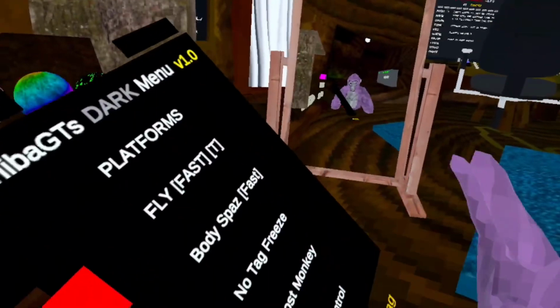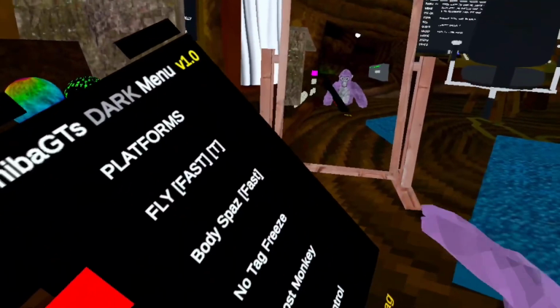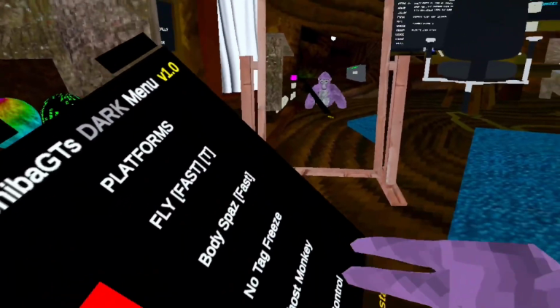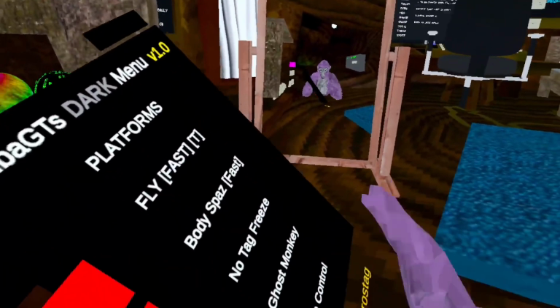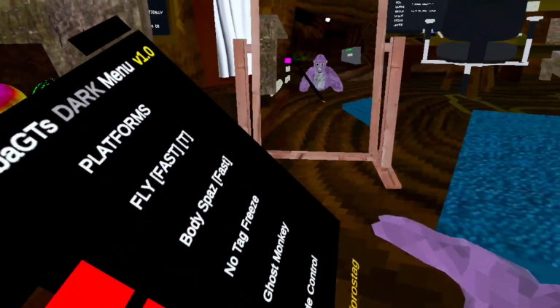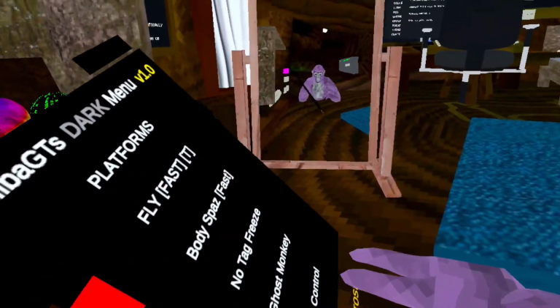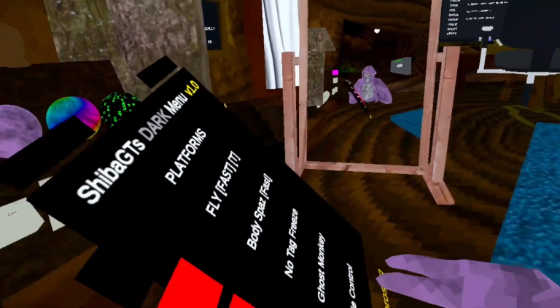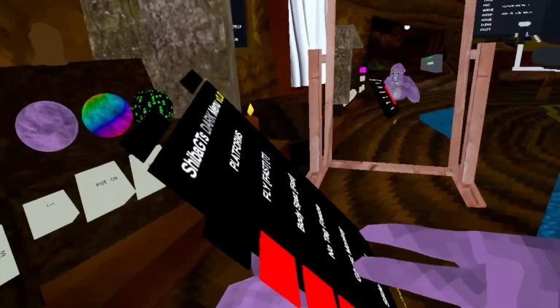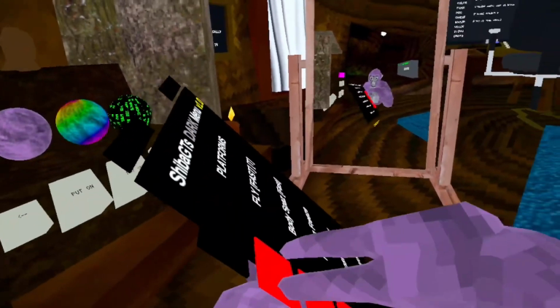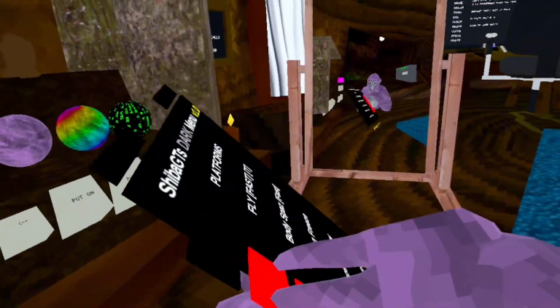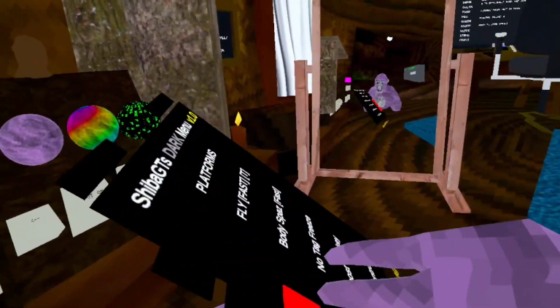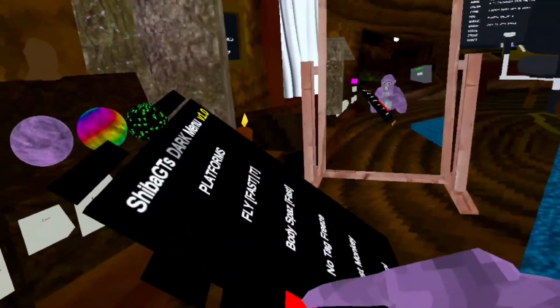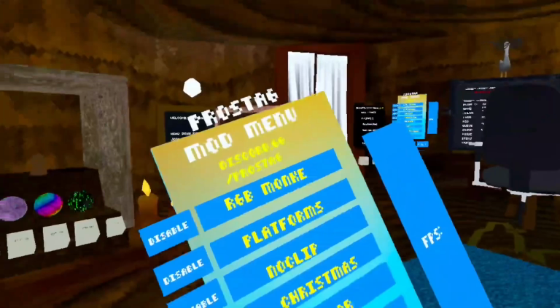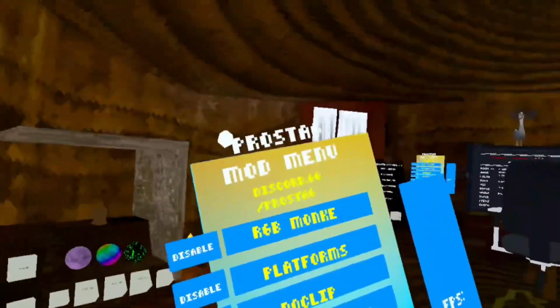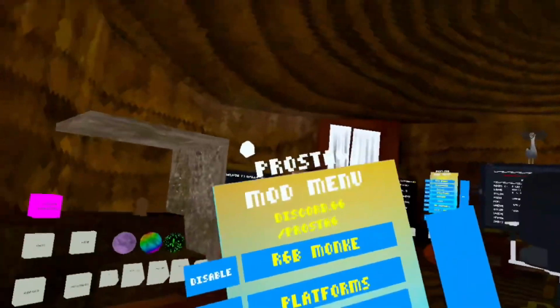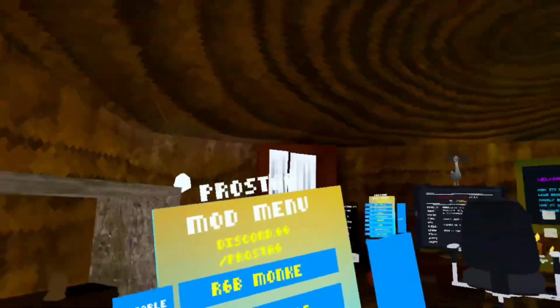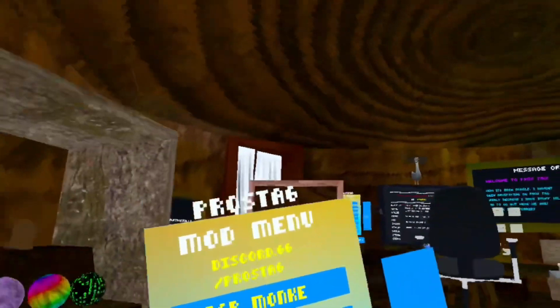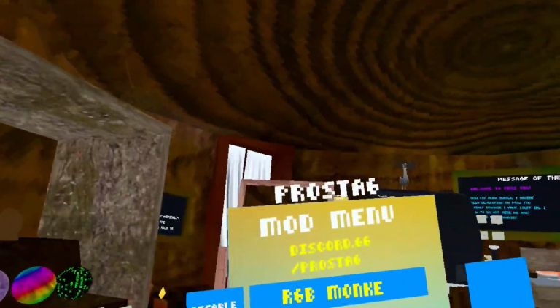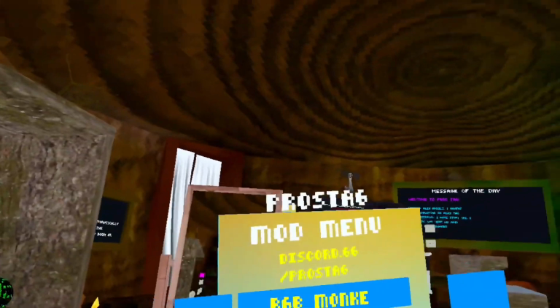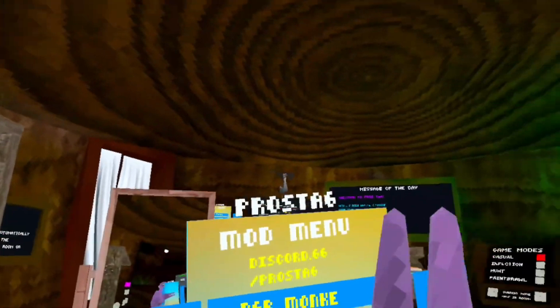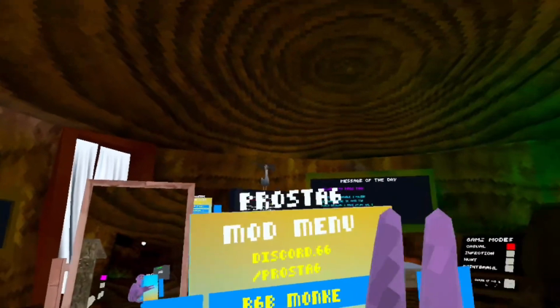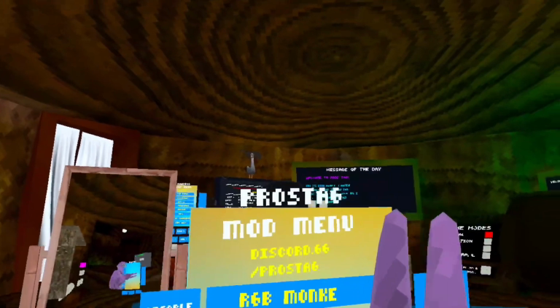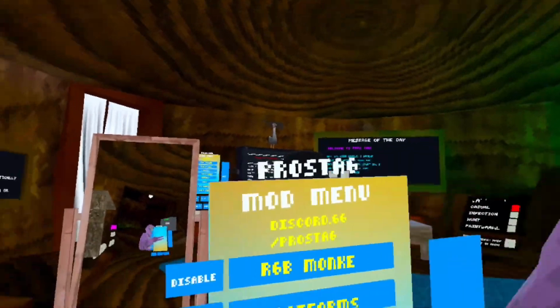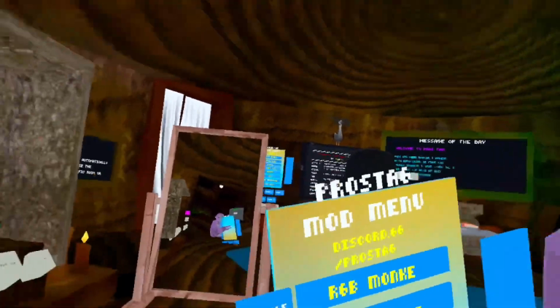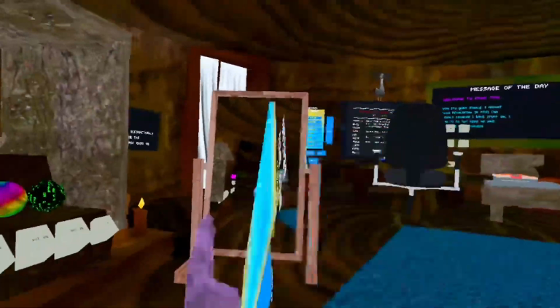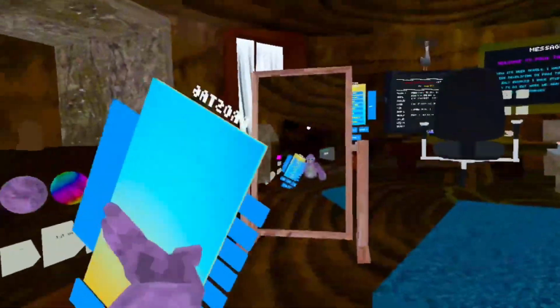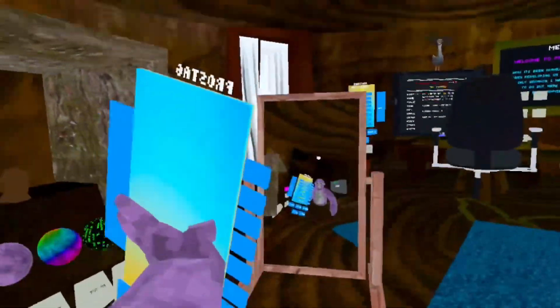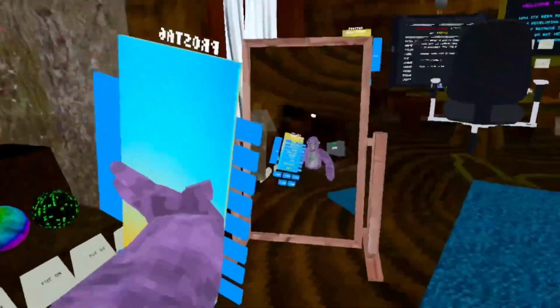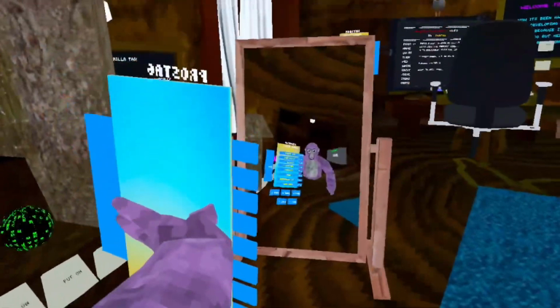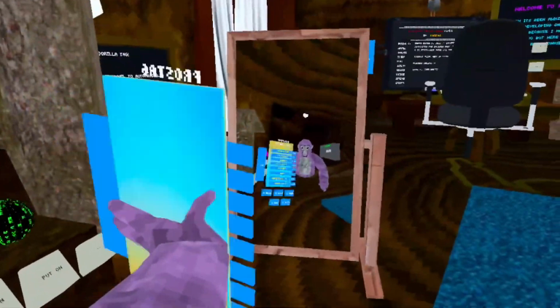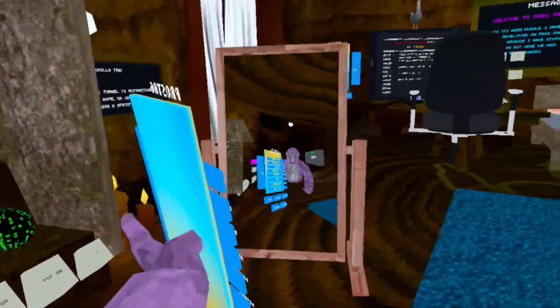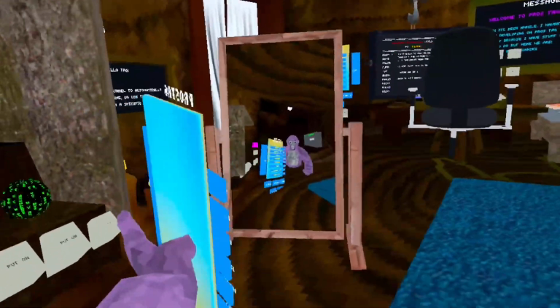No tag freeze. Ghost monkey. Slide control. Now we have the pros tag, which is their own mod menu.